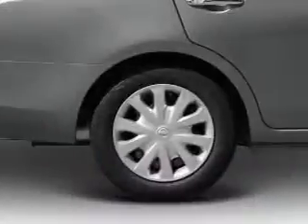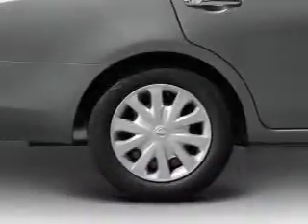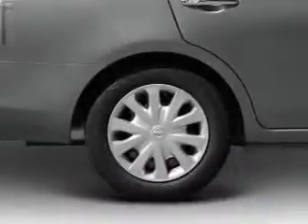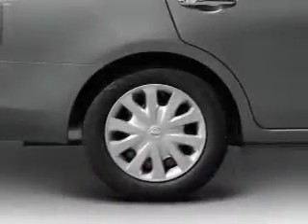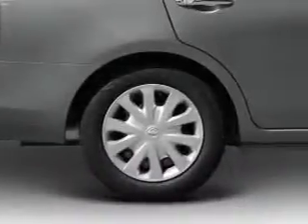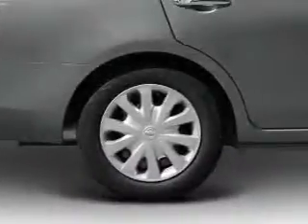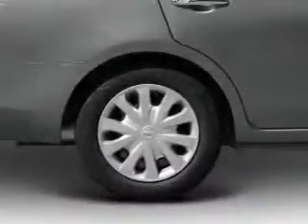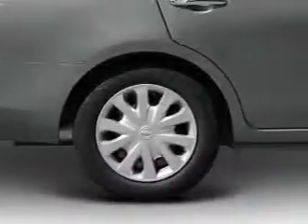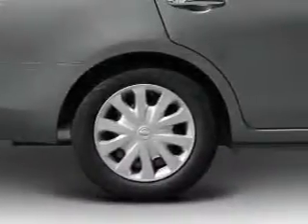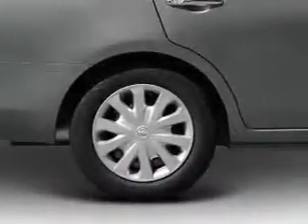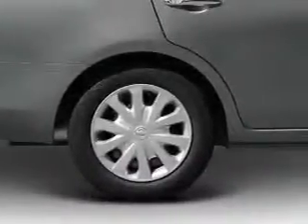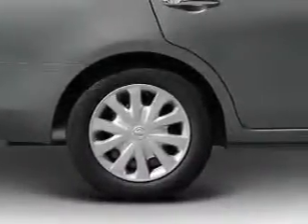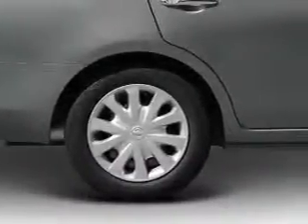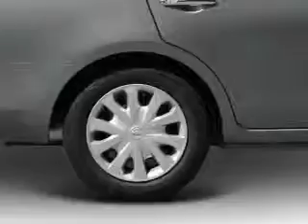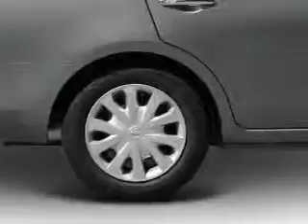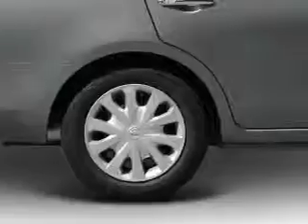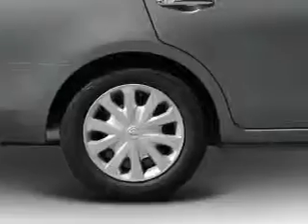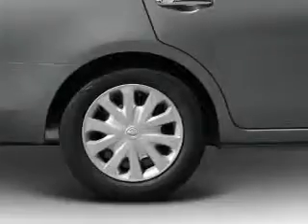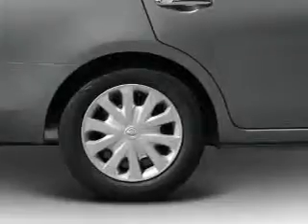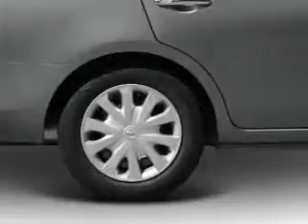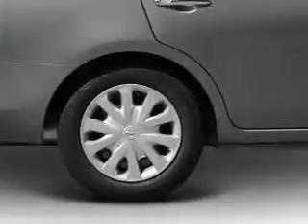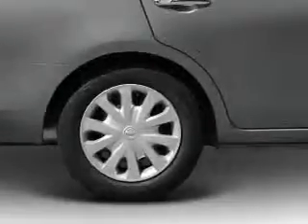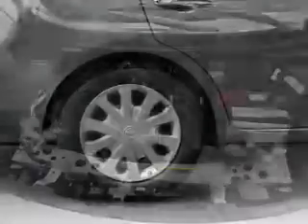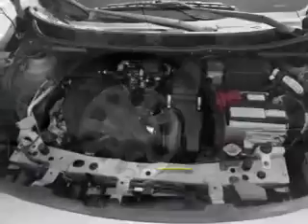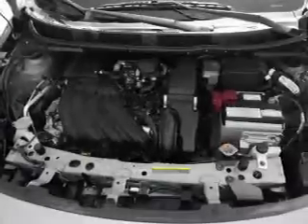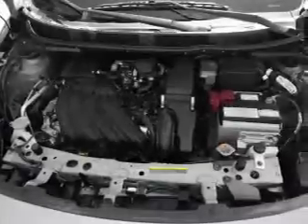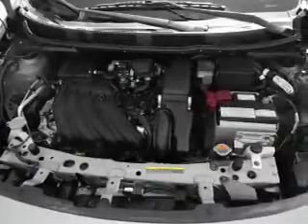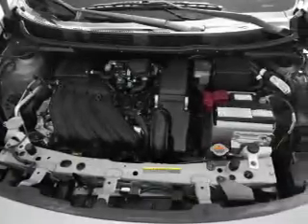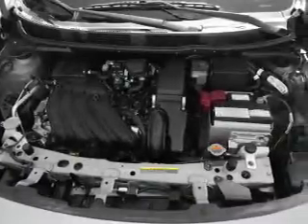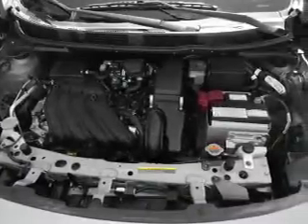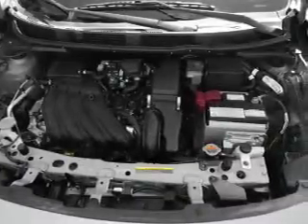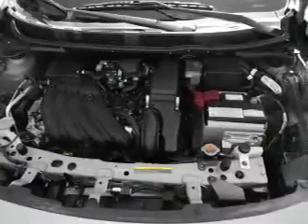Air conditioning, power steering, an AM-FM stereo with a CD player, and an adjustable tilt steering wheel.